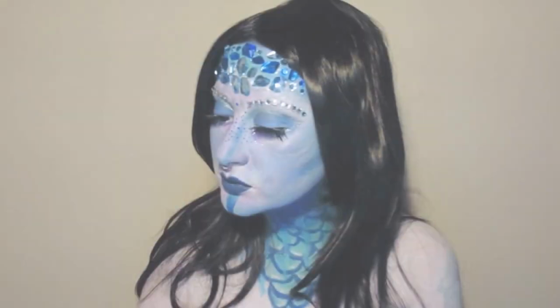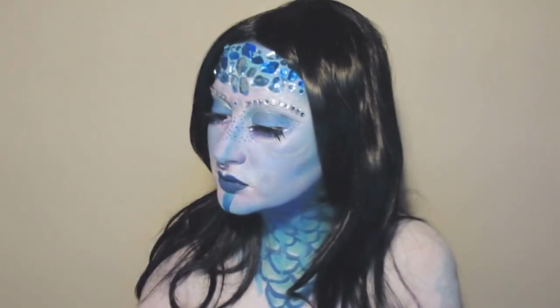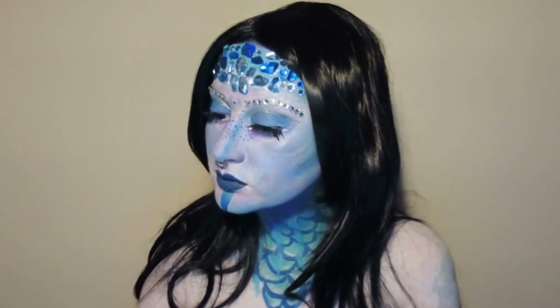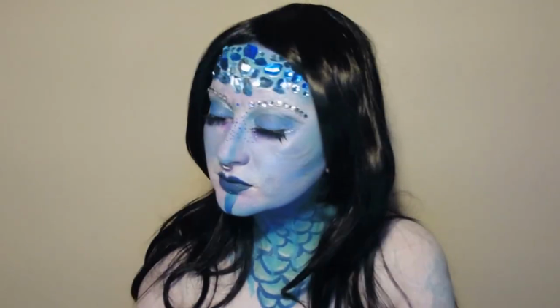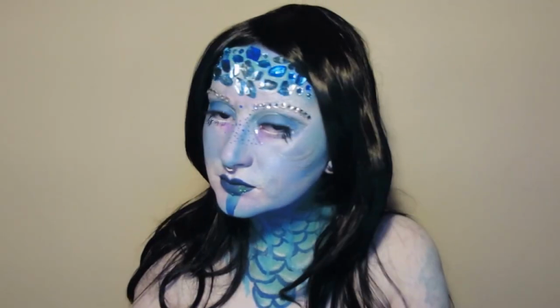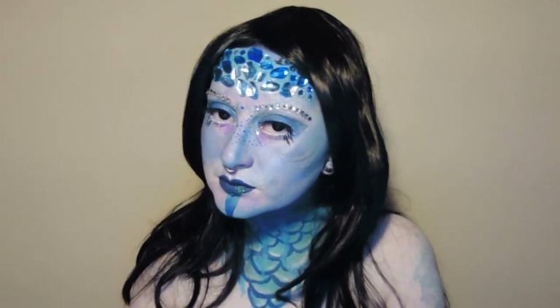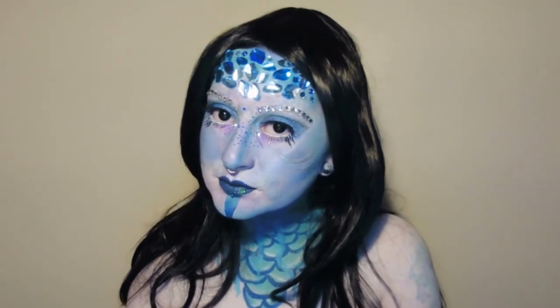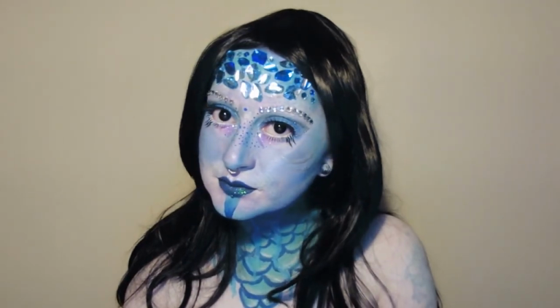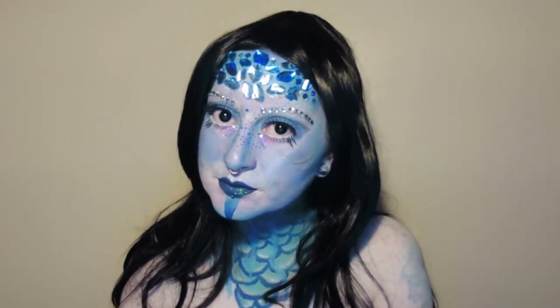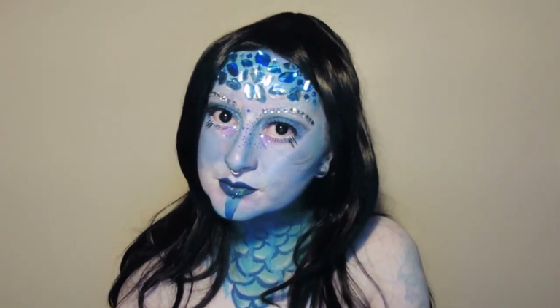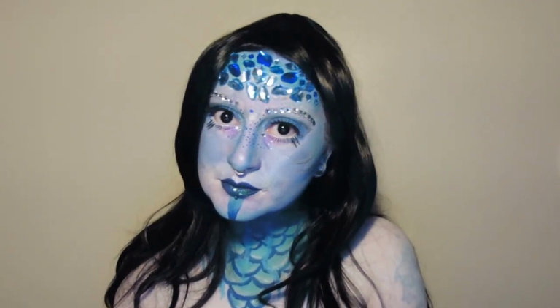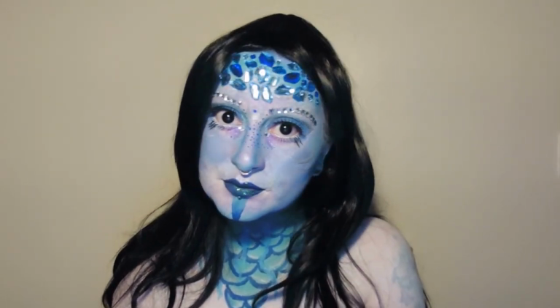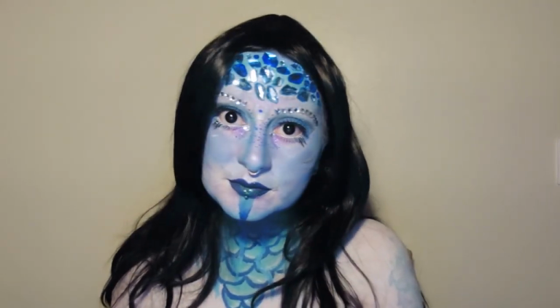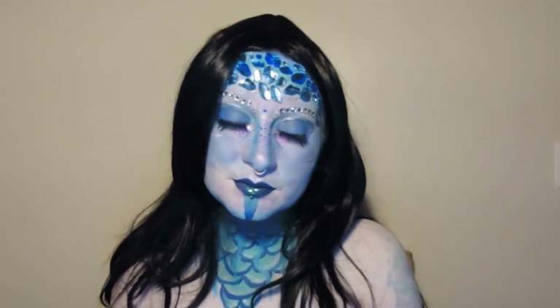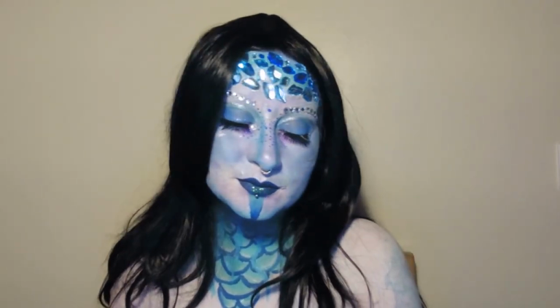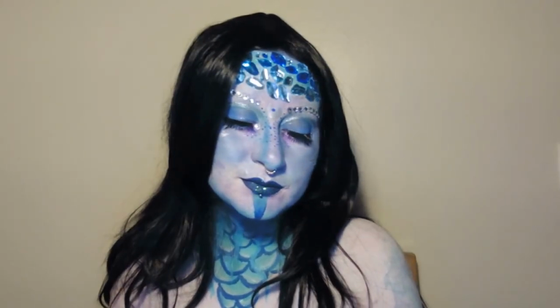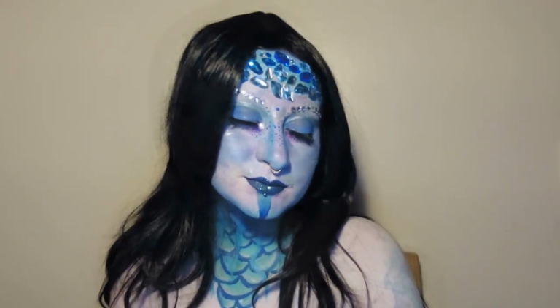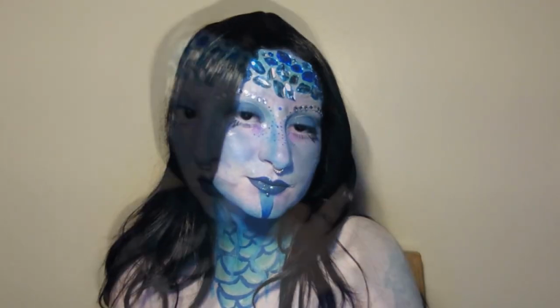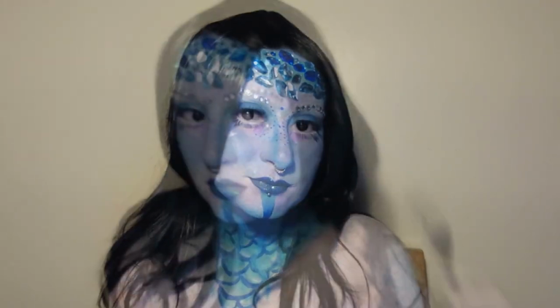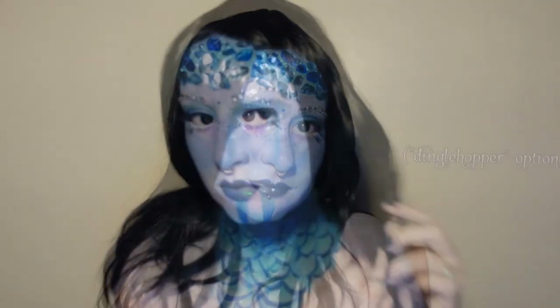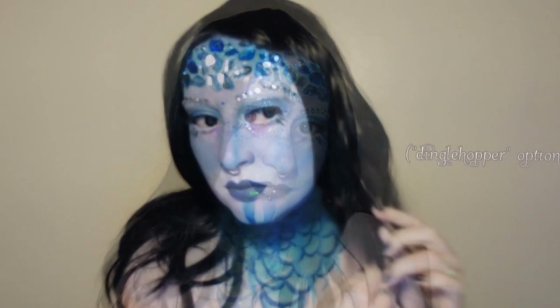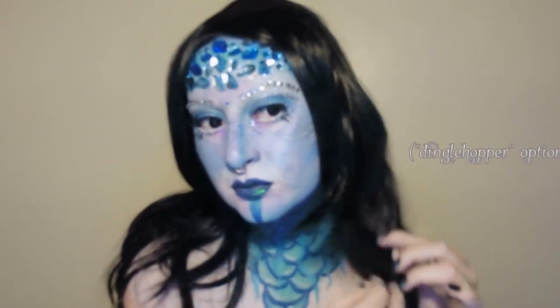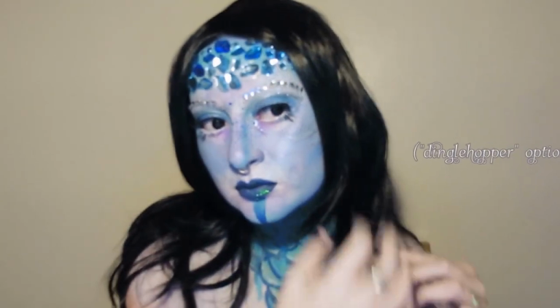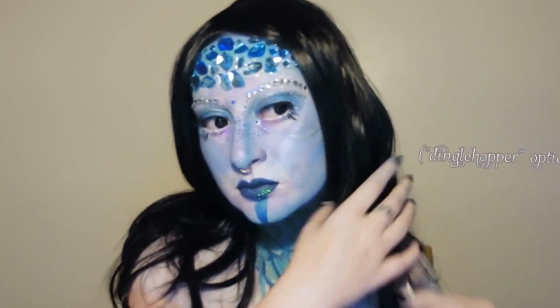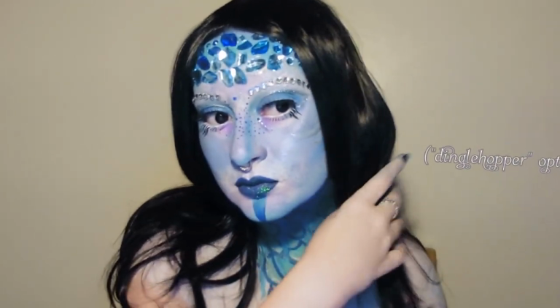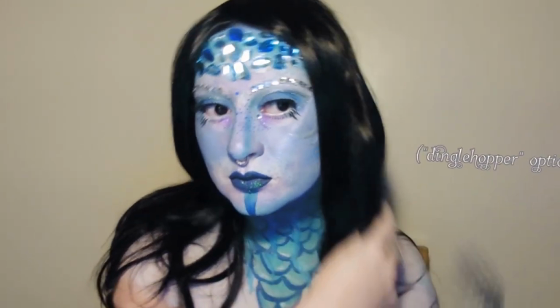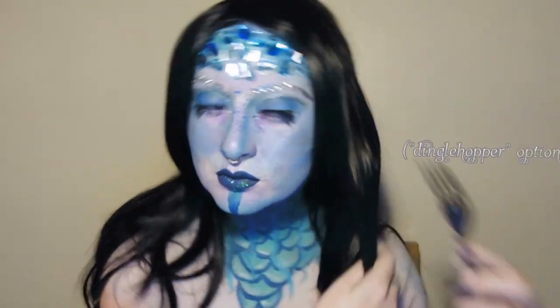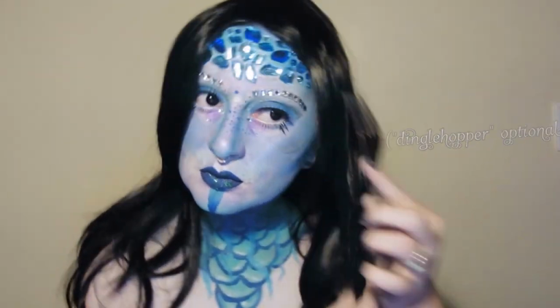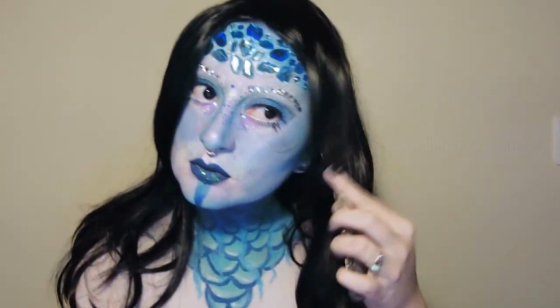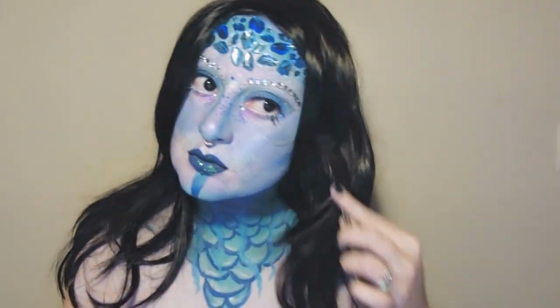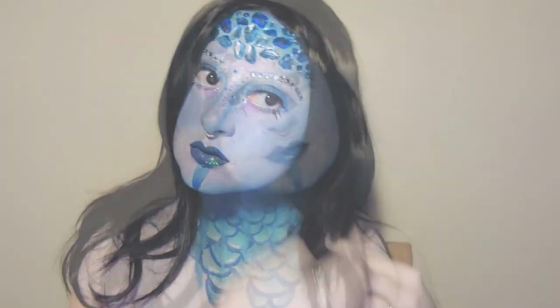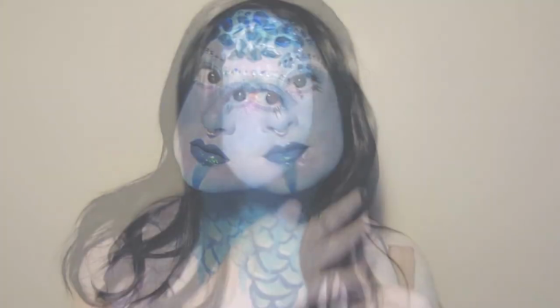Then I just added a long wig and my black contact lenses, and this is the finished piece.